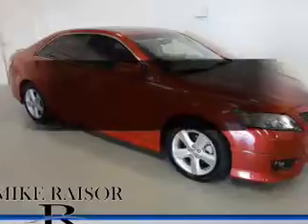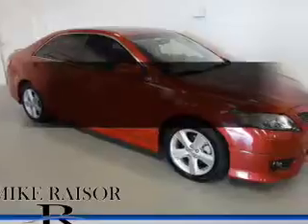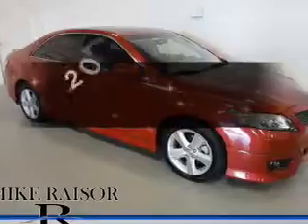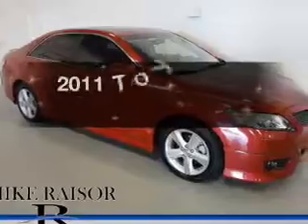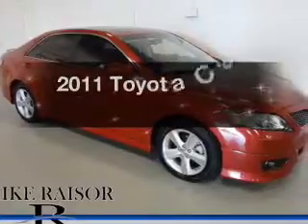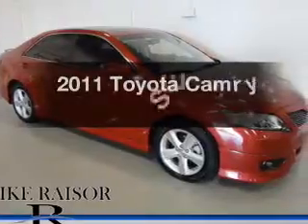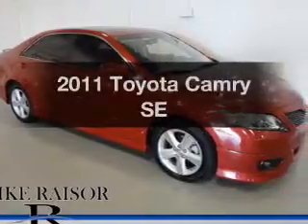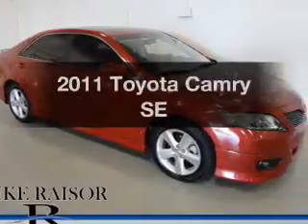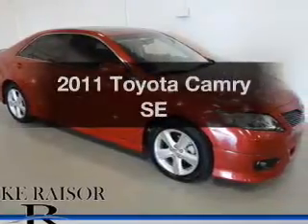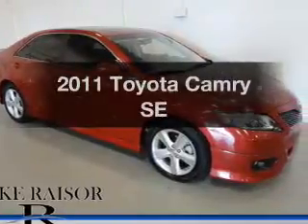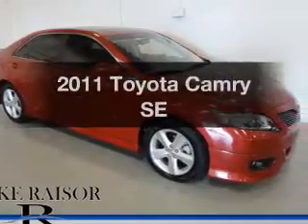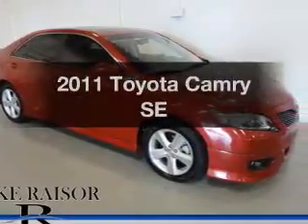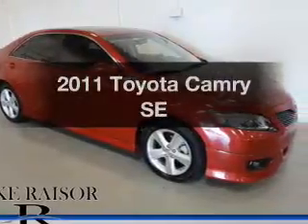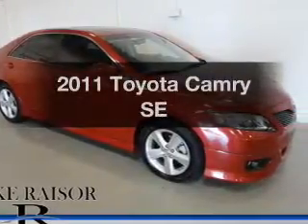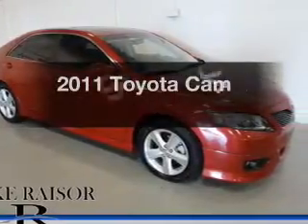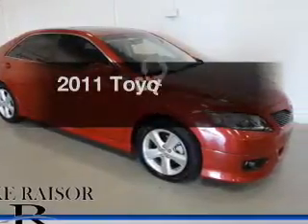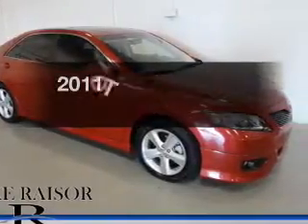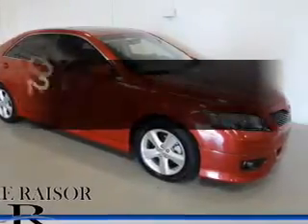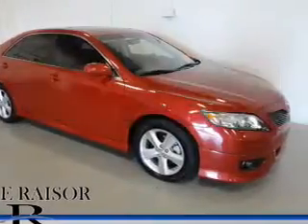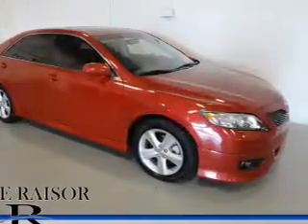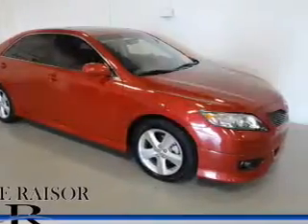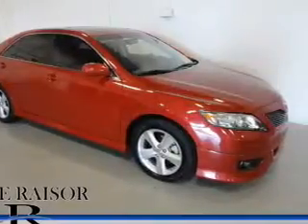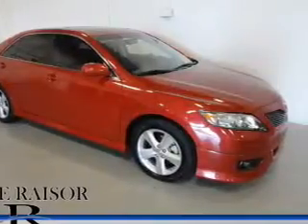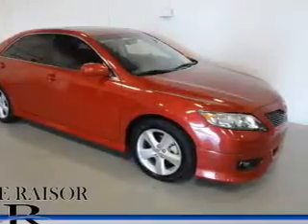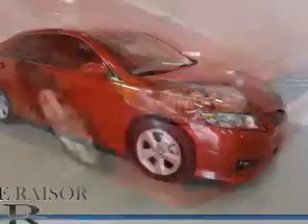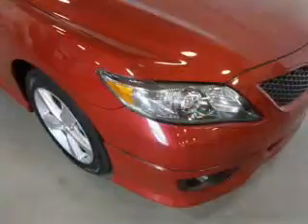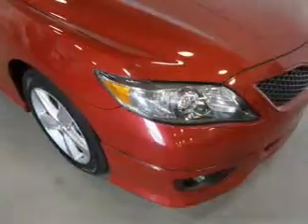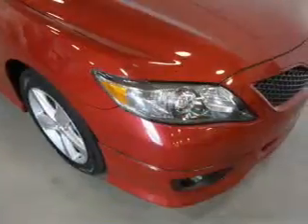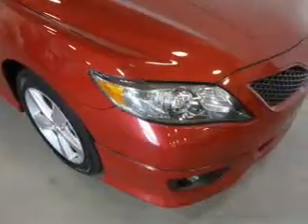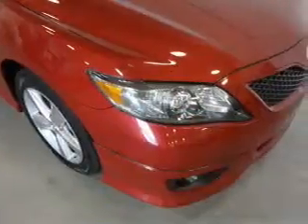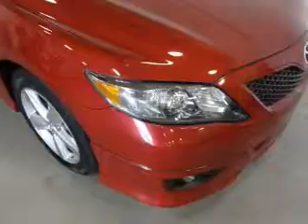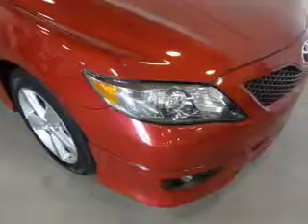Imagine yourself in this 2011 Toyota Camry. This is the set of wheels you've been looking for.